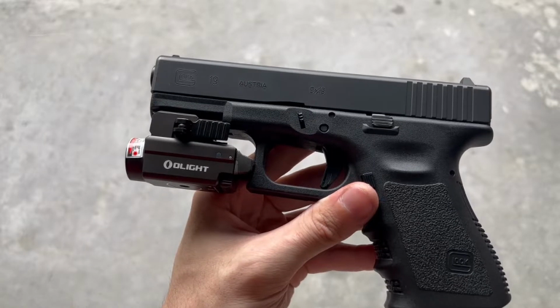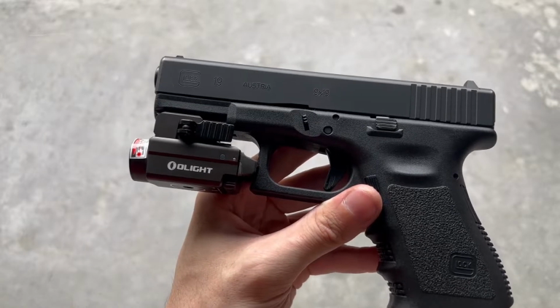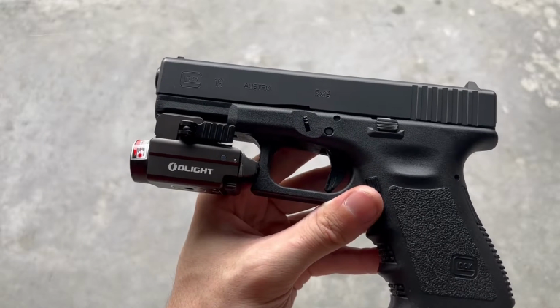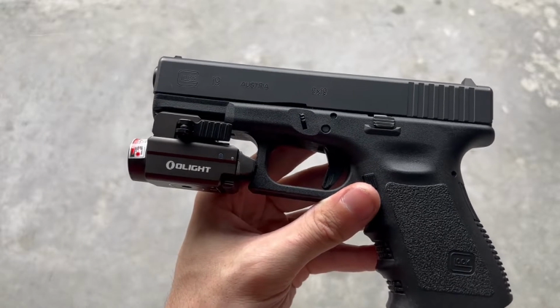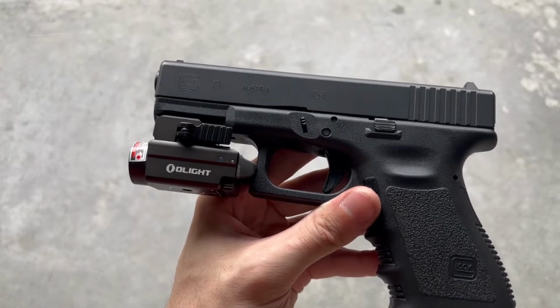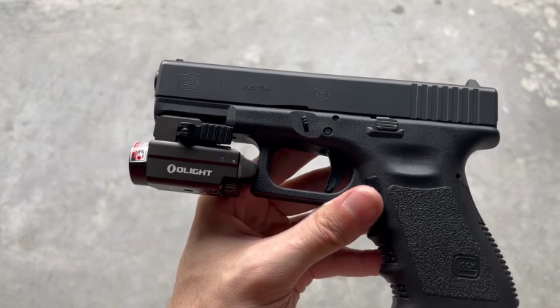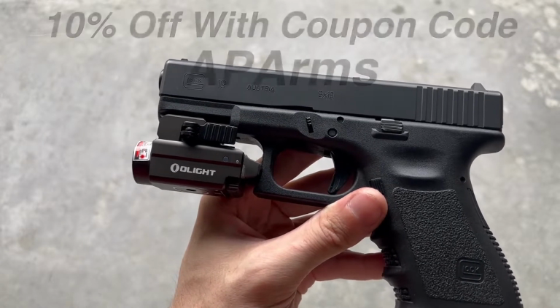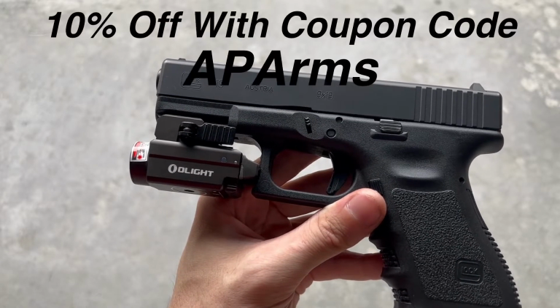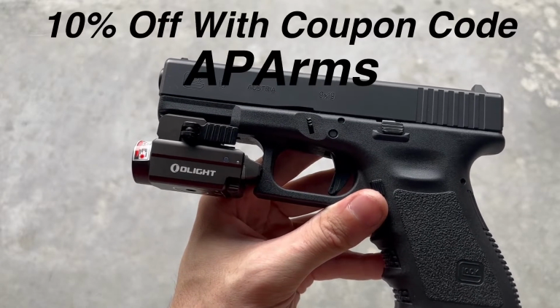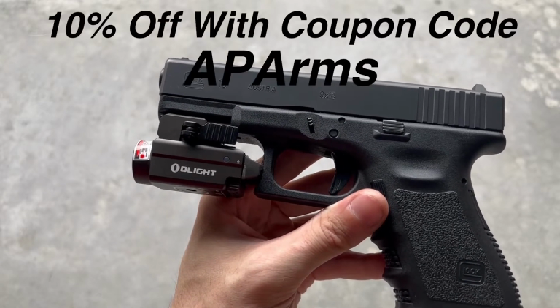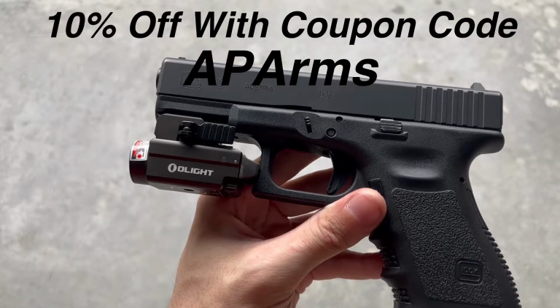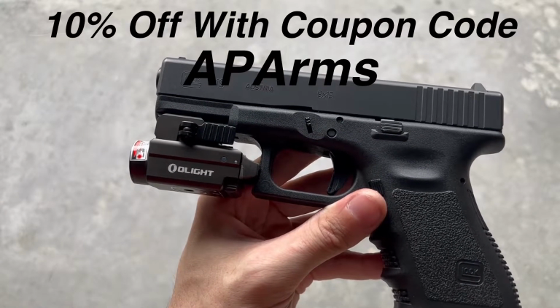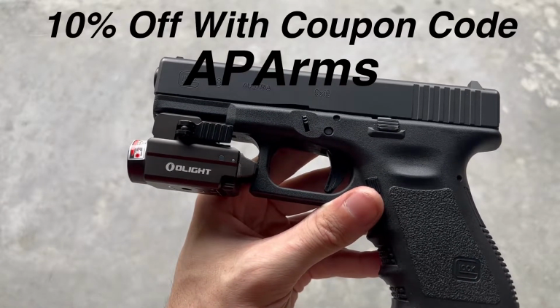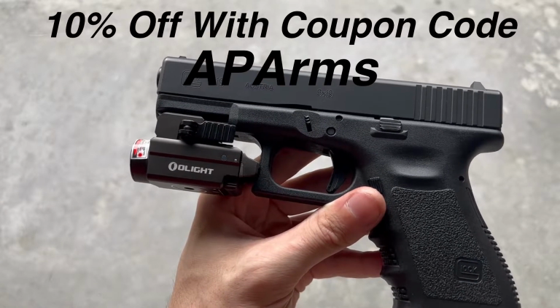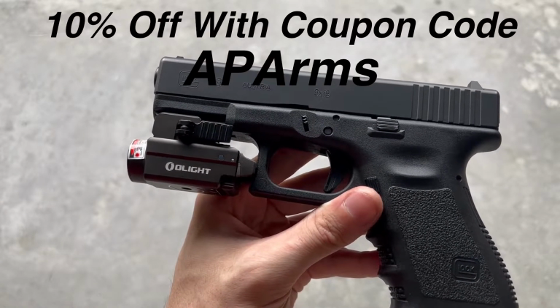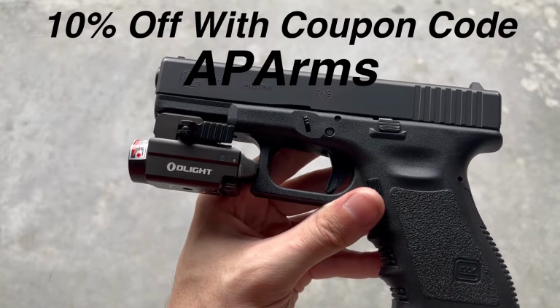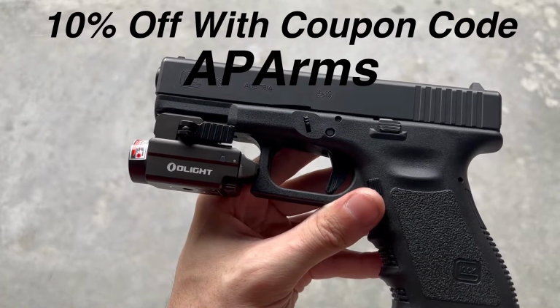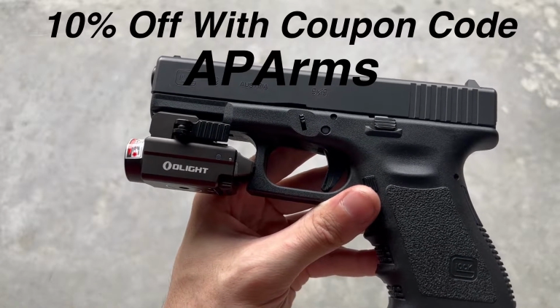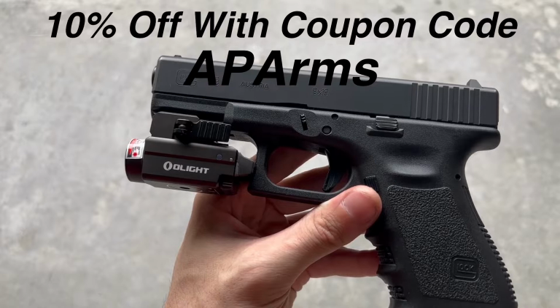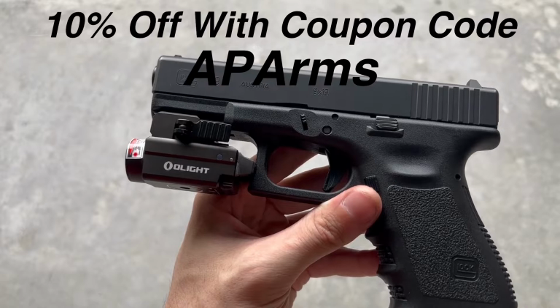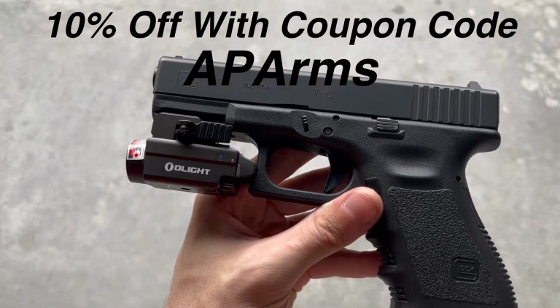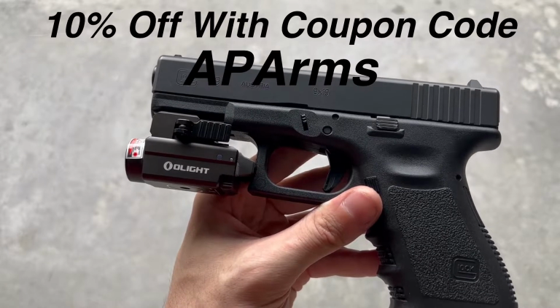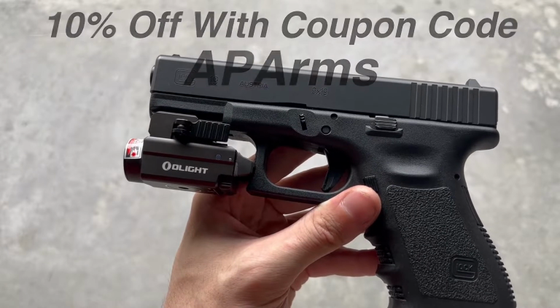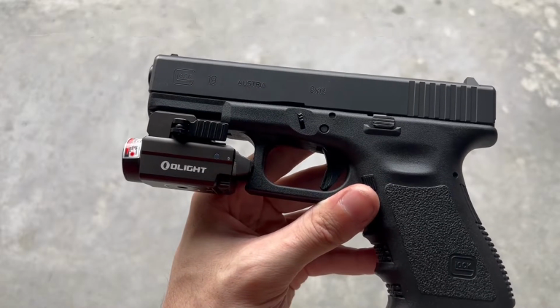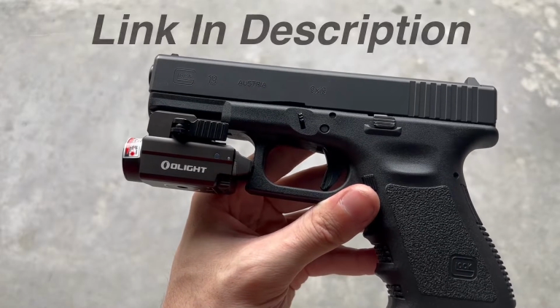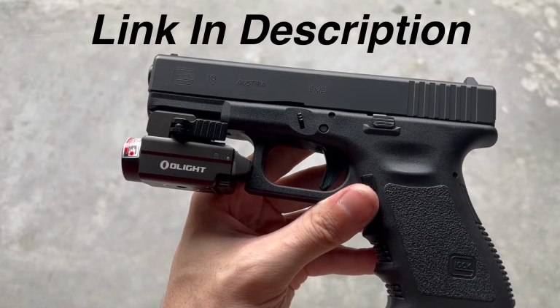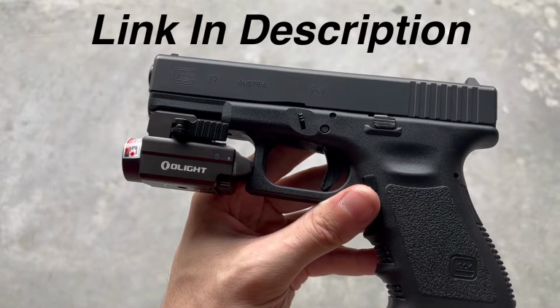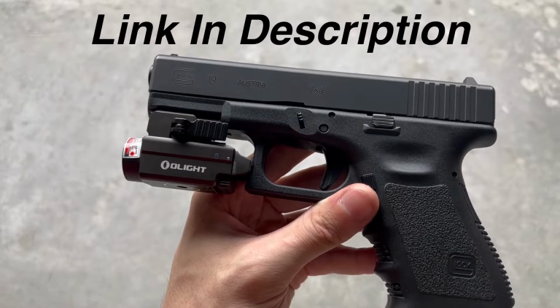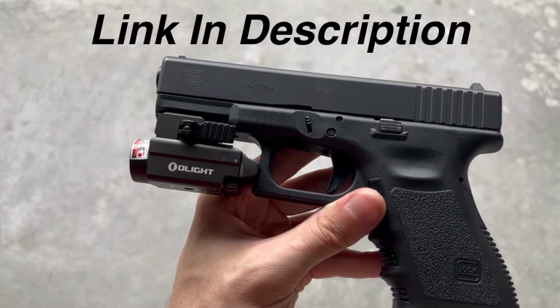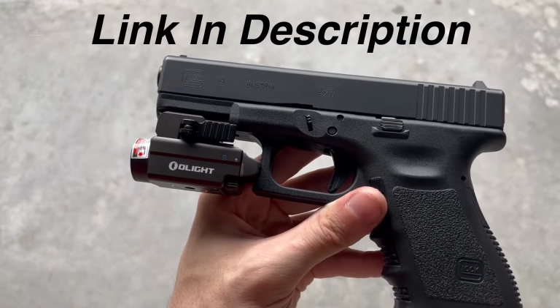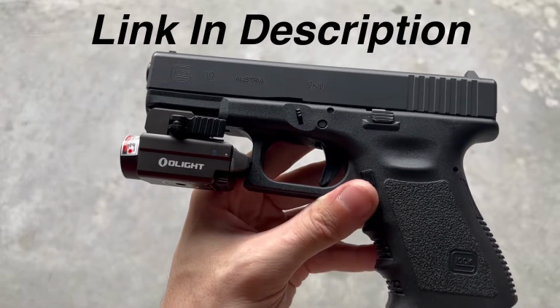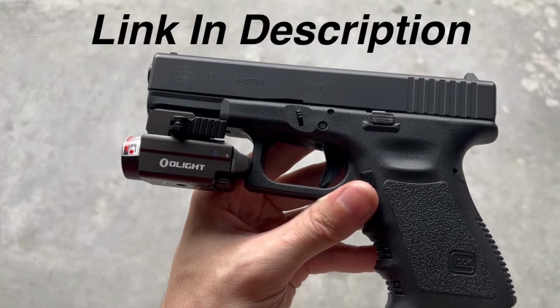Now, if you missed the sale, don't worry, because you can still get 10% off anything on the Olight web store — besides the X-9R — using the coupon code APARMS. Link in description.